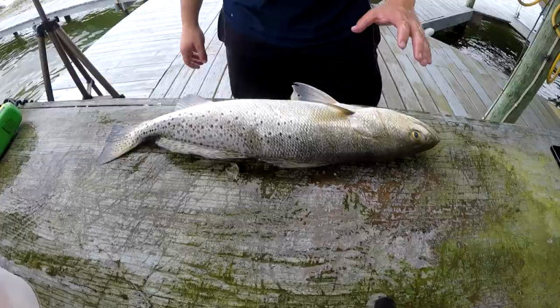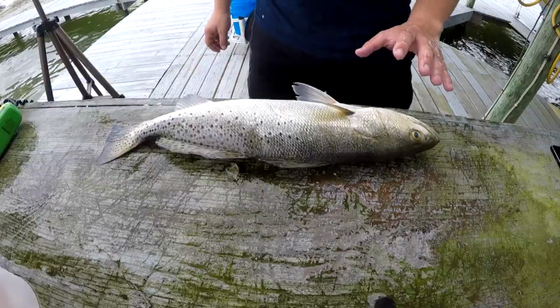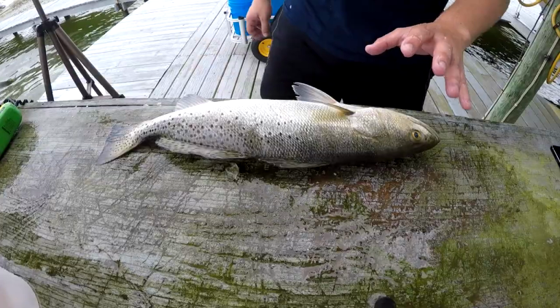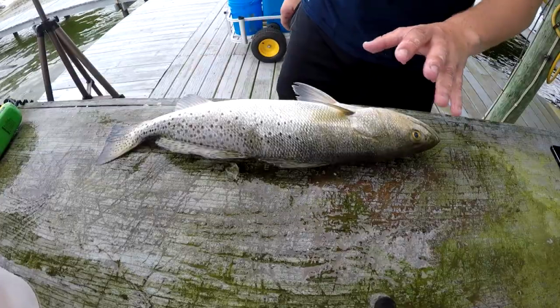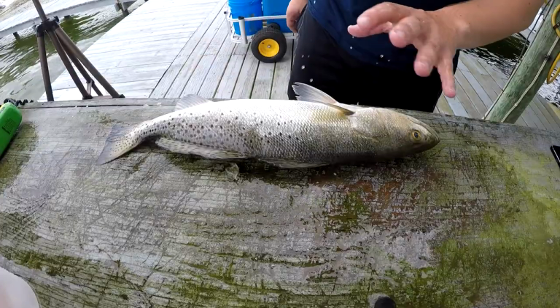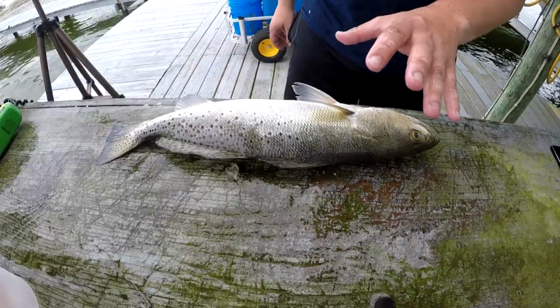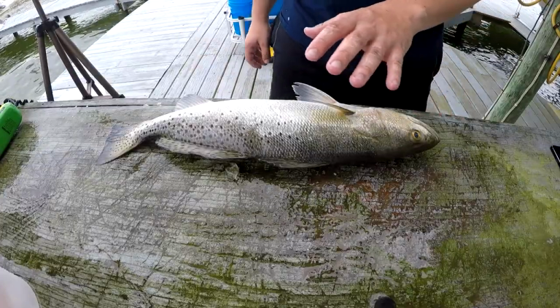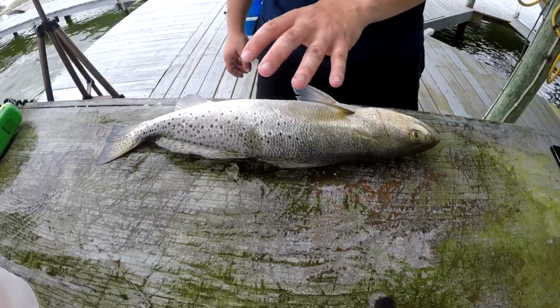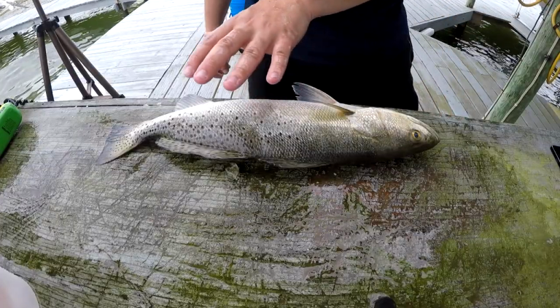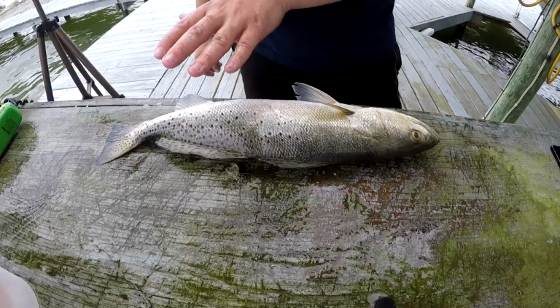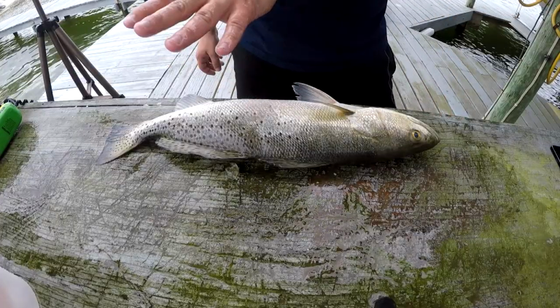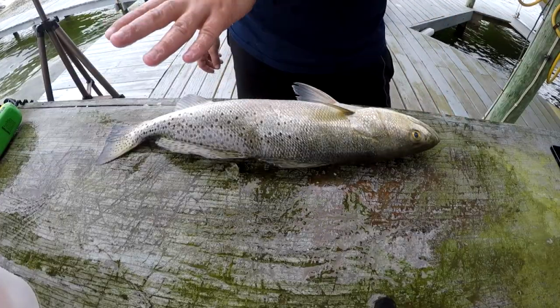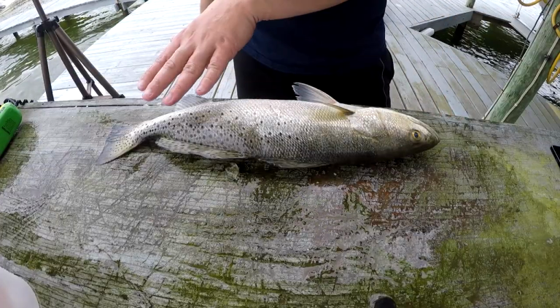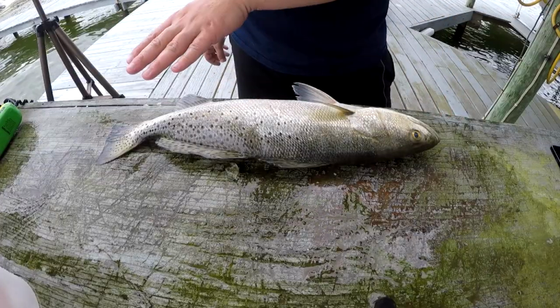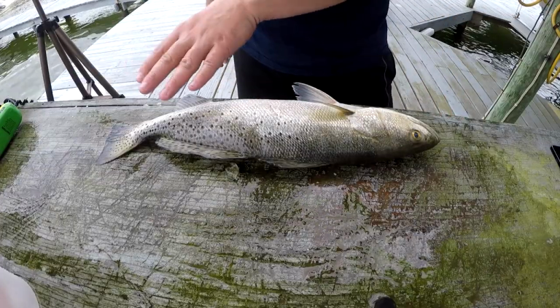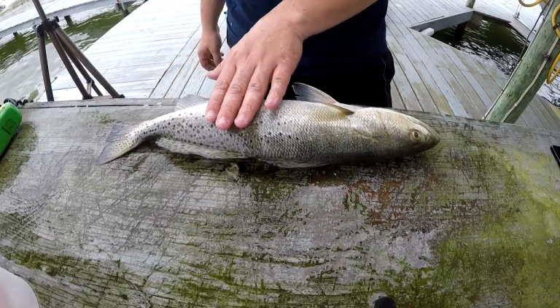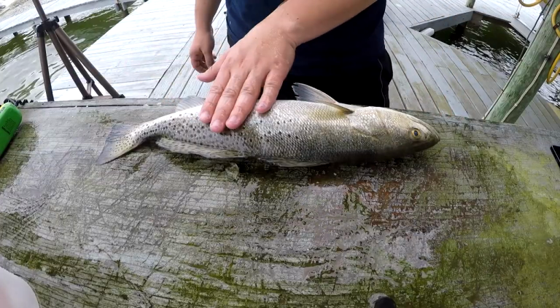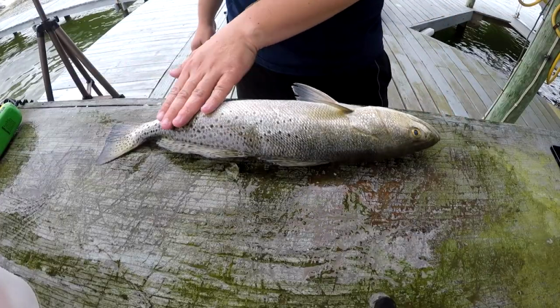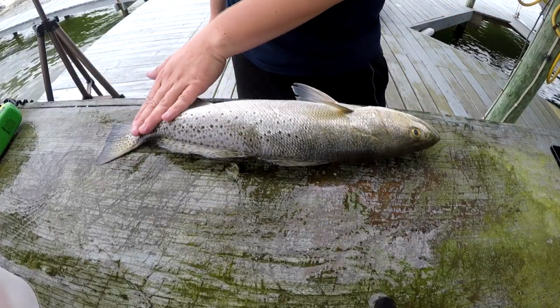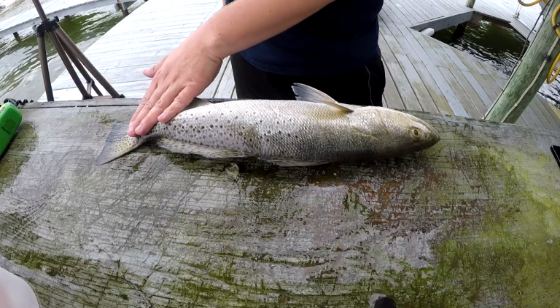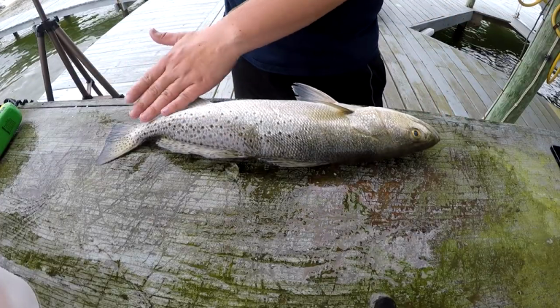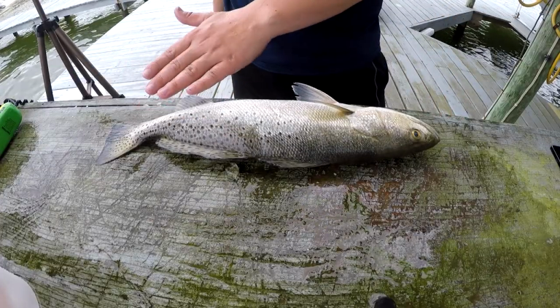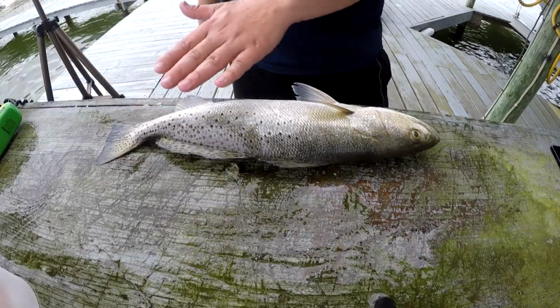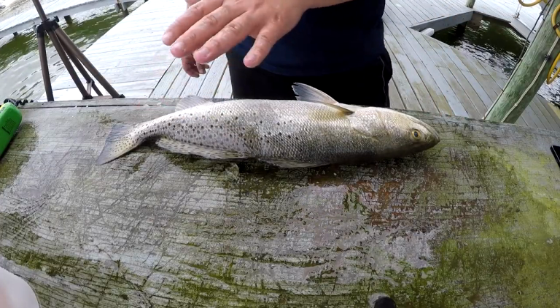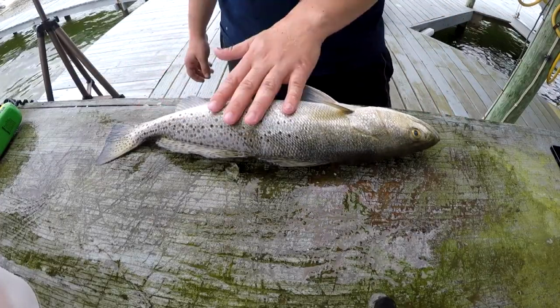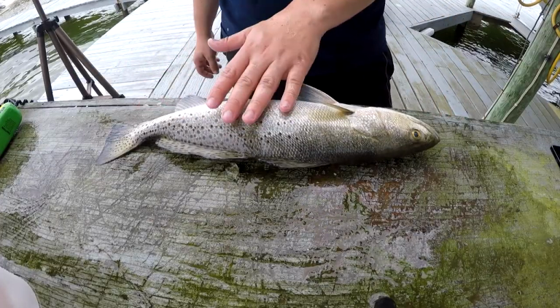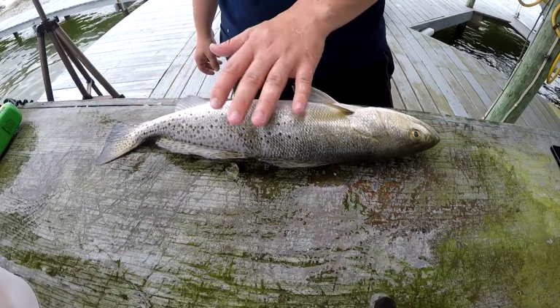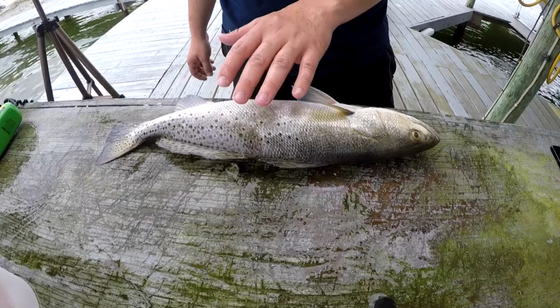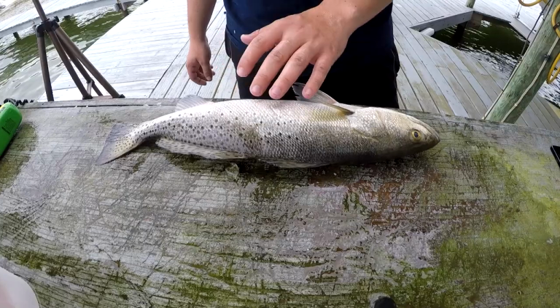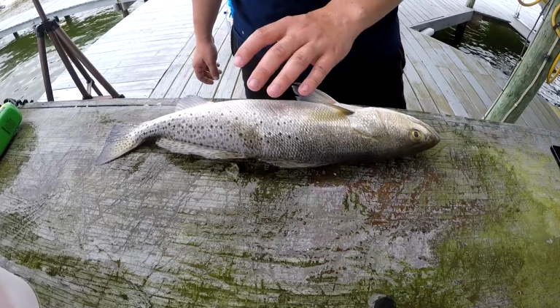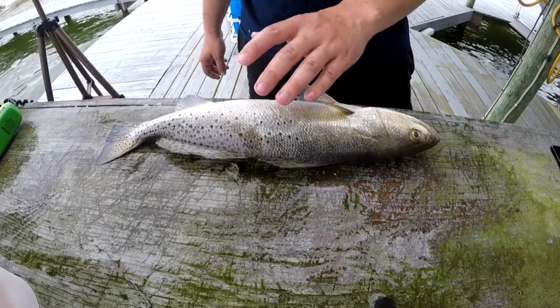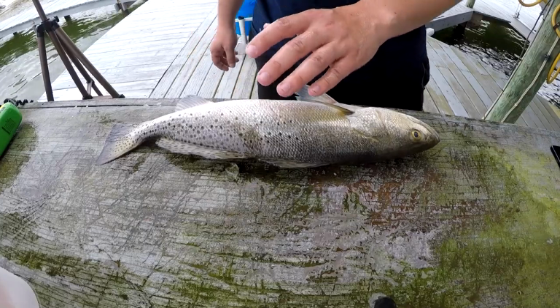Now, that's something I want you to notice — look how this fish is completely flat, just because of that ice and water combination.